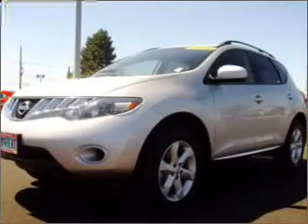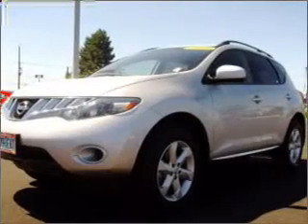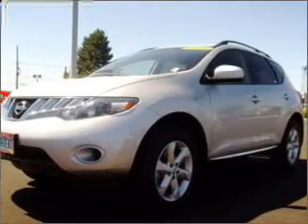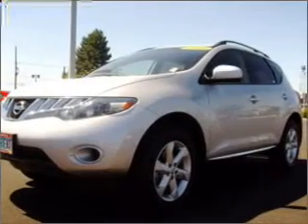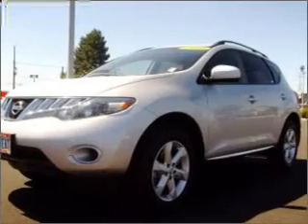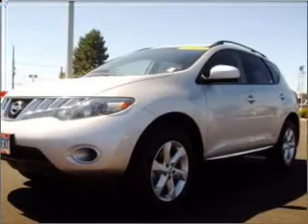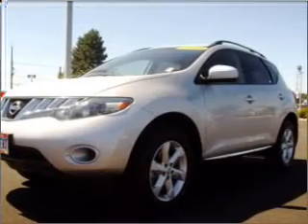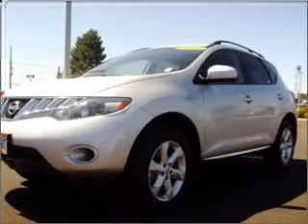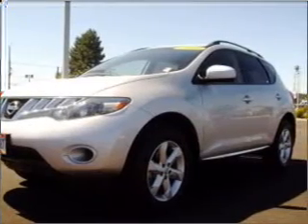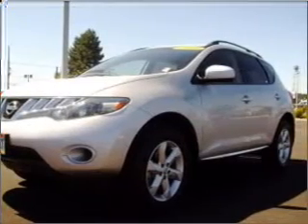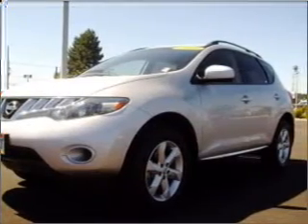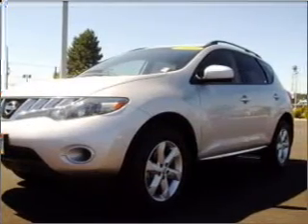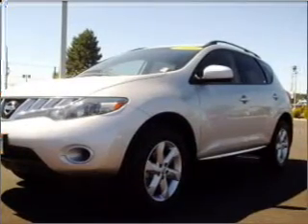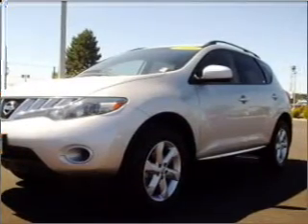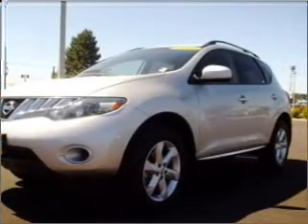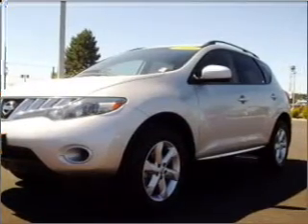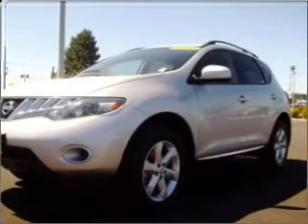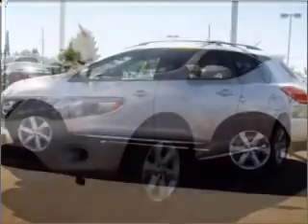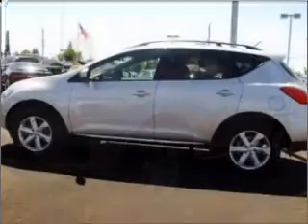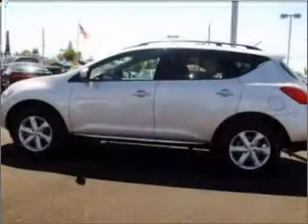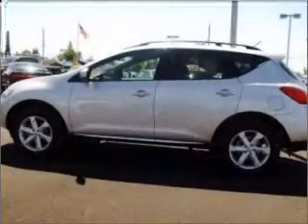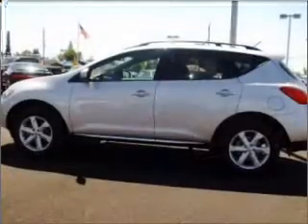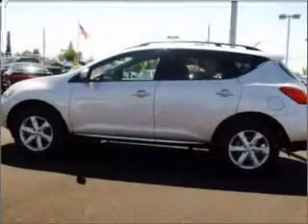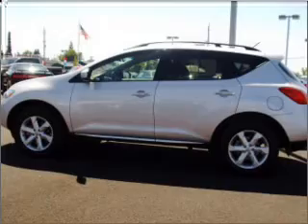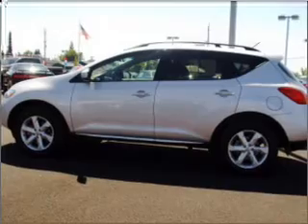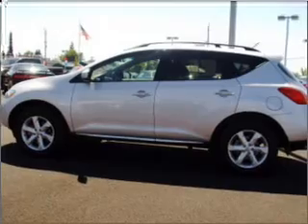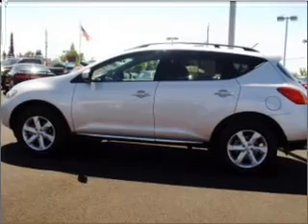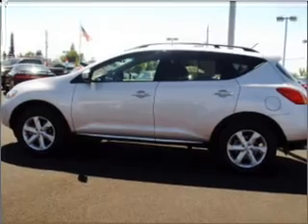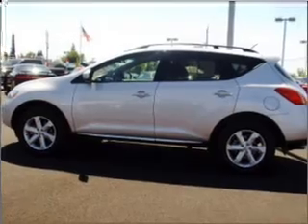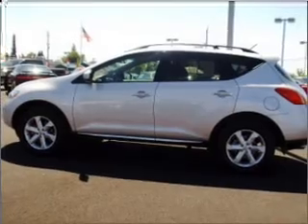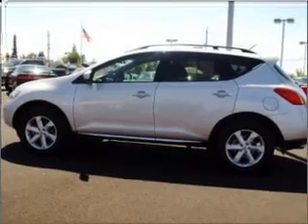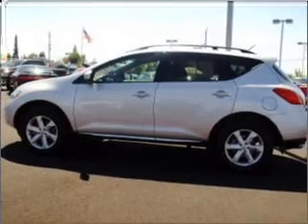We would love to talk to you more about this Murano. Please contact us for more information.